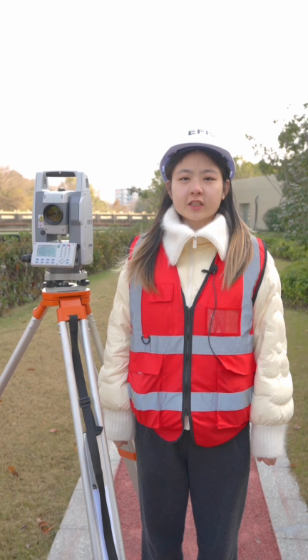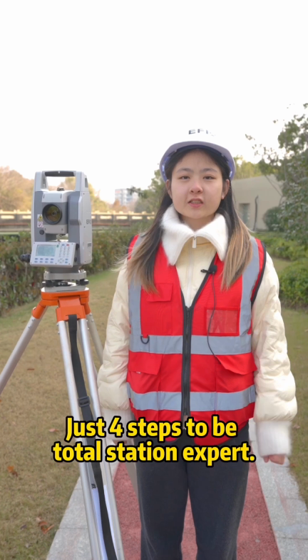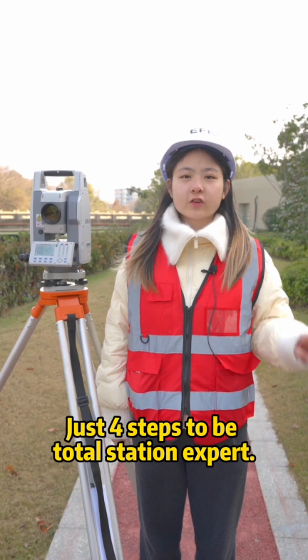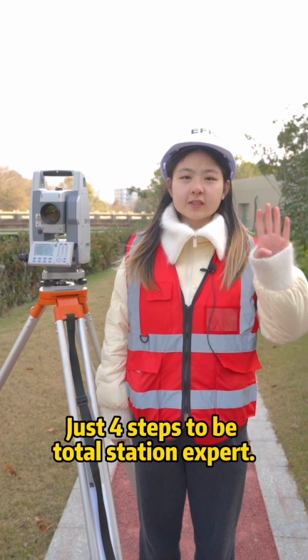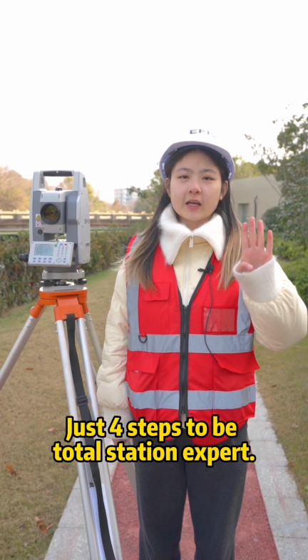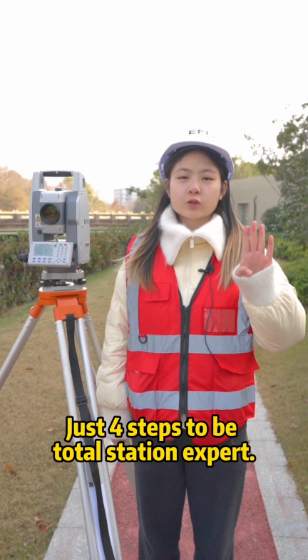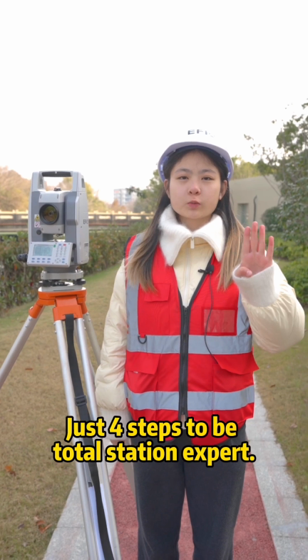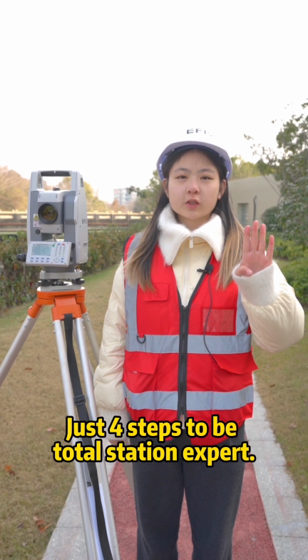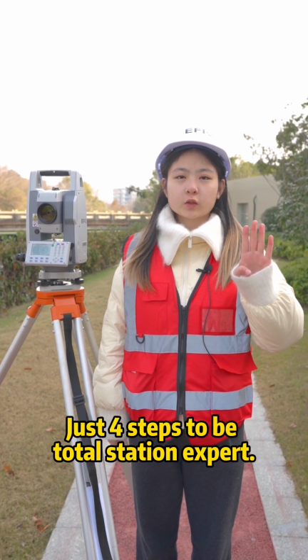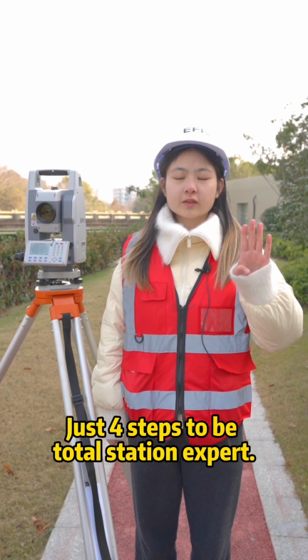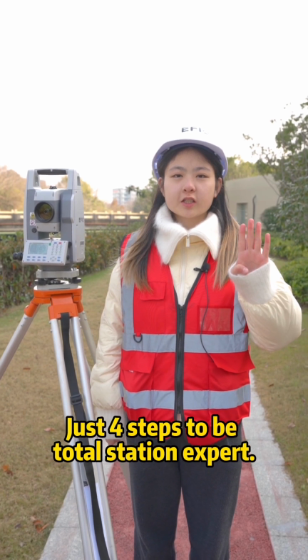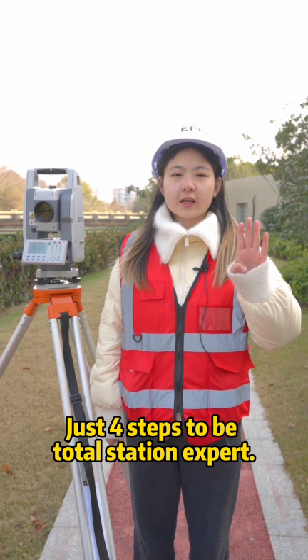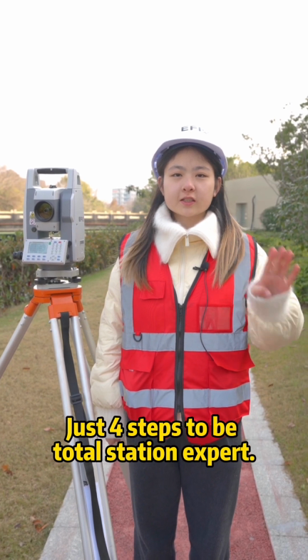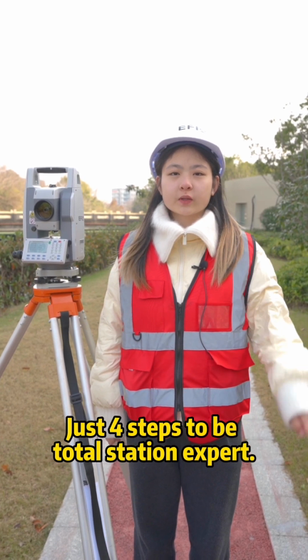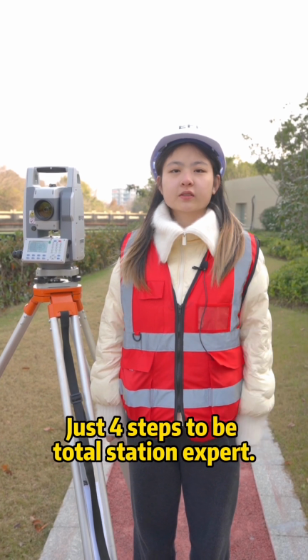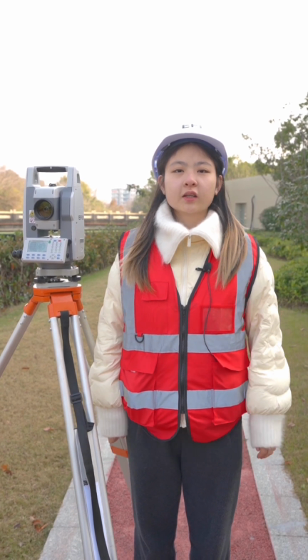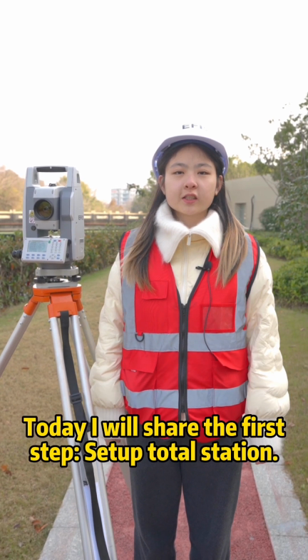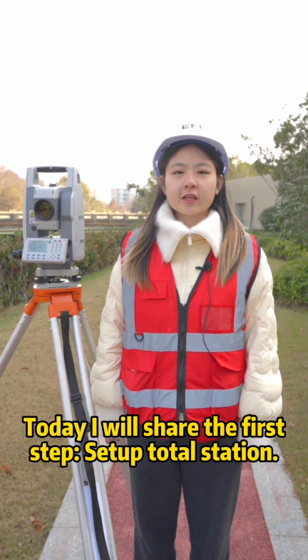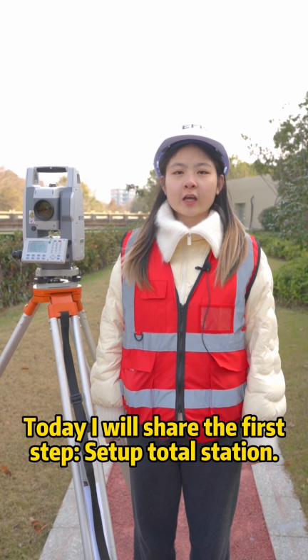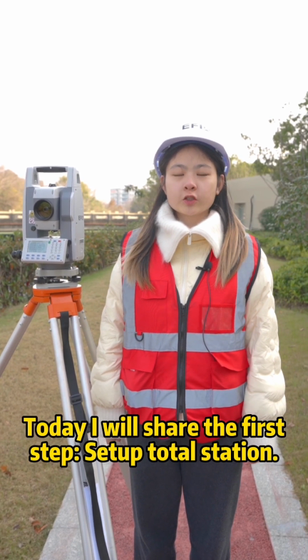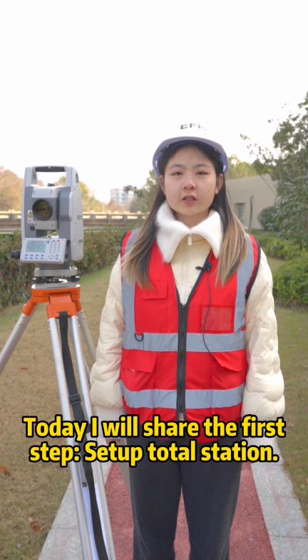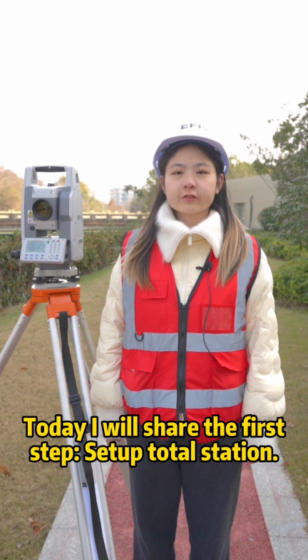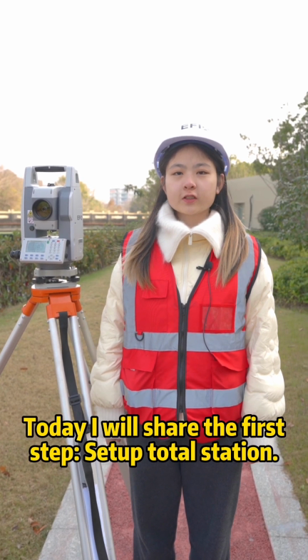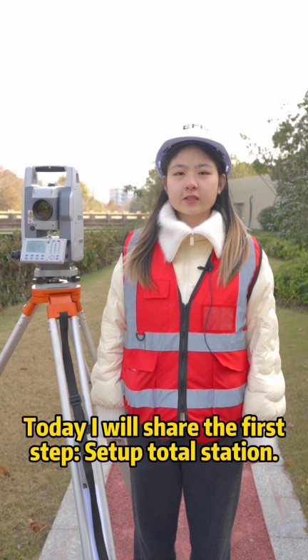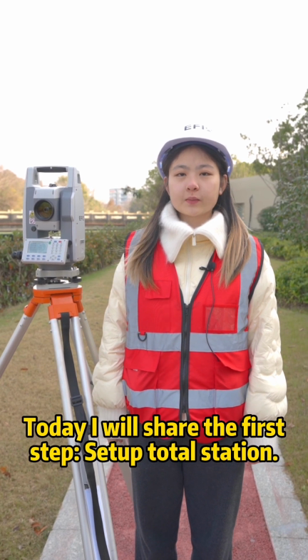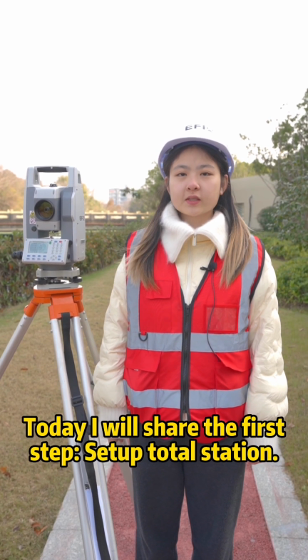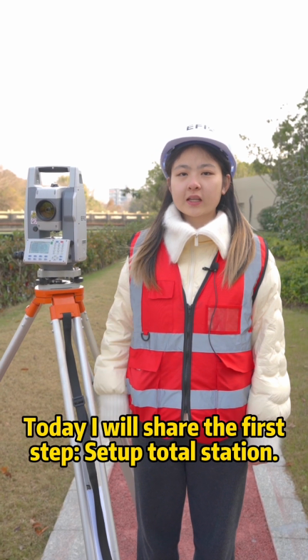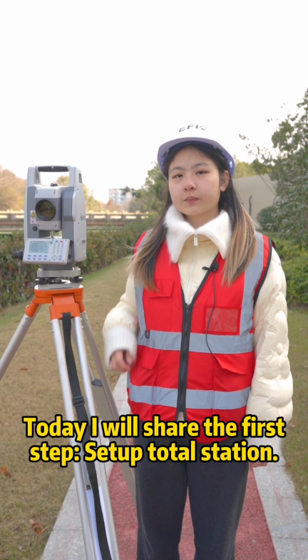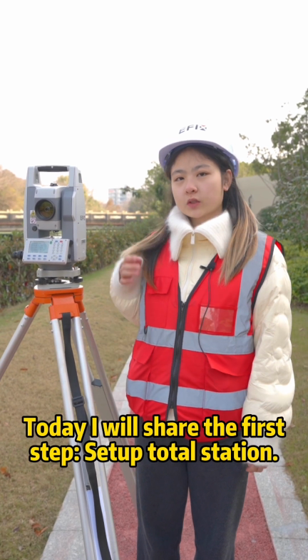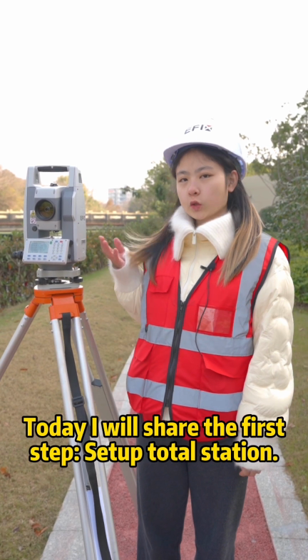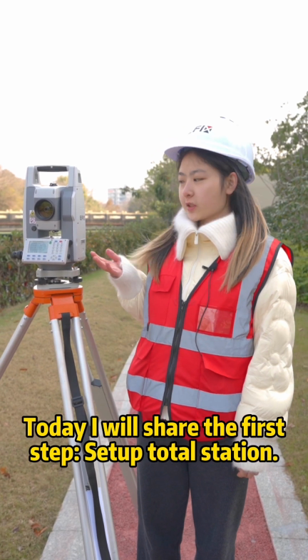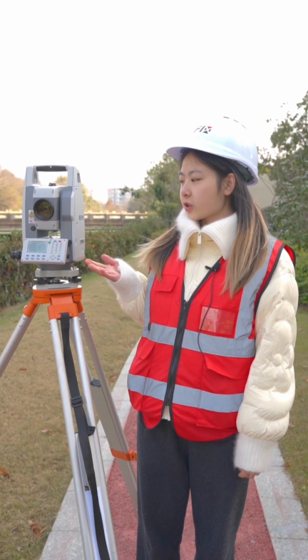Just four steps to be a total station expert. Today I will share the first step: set up total station.